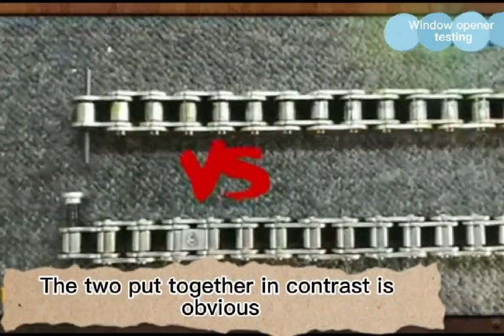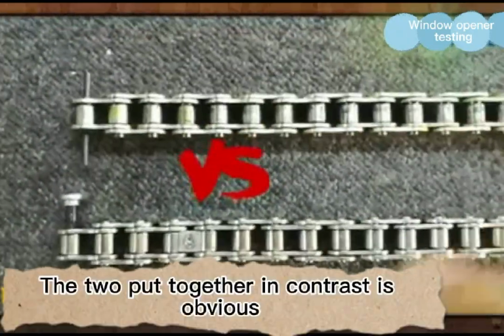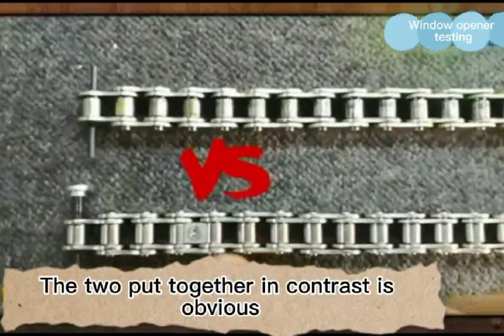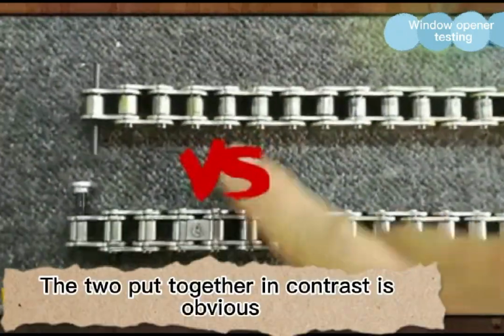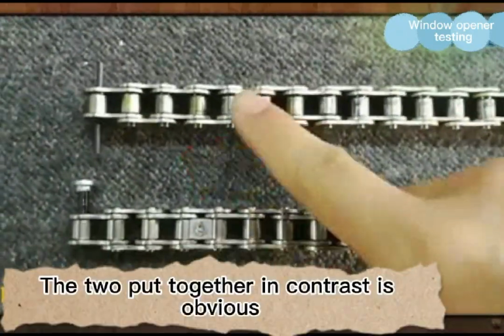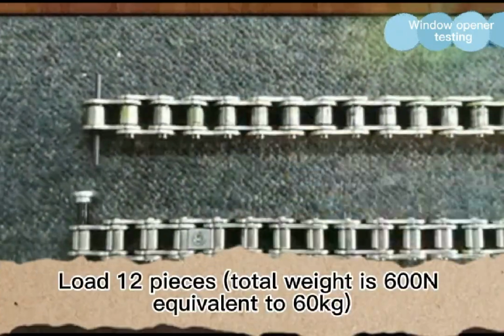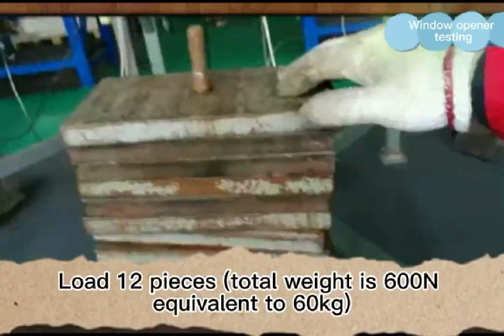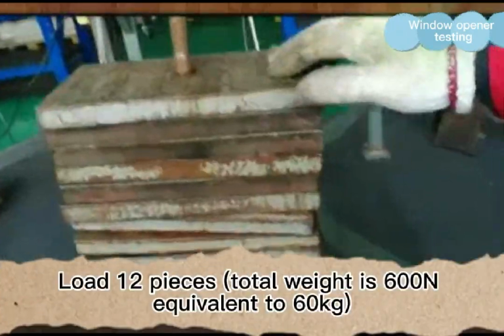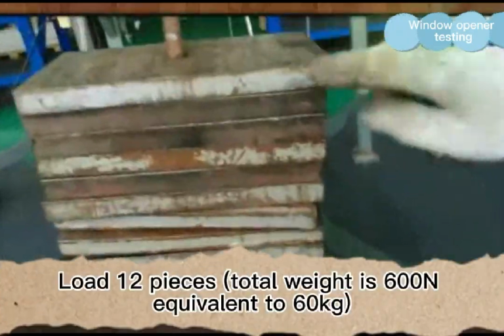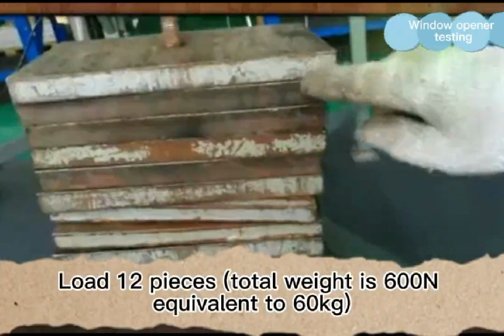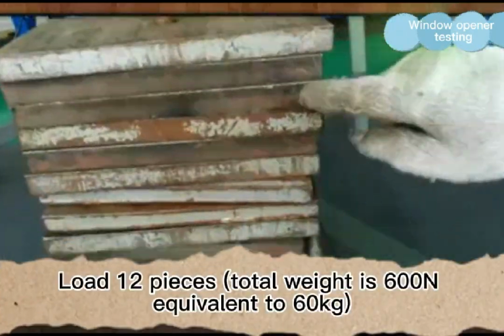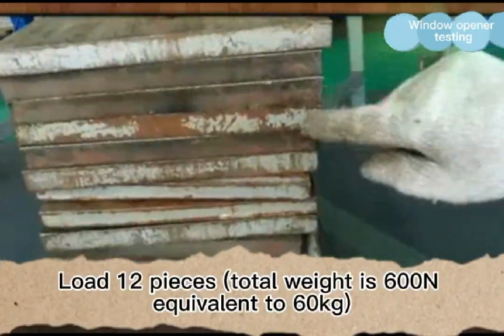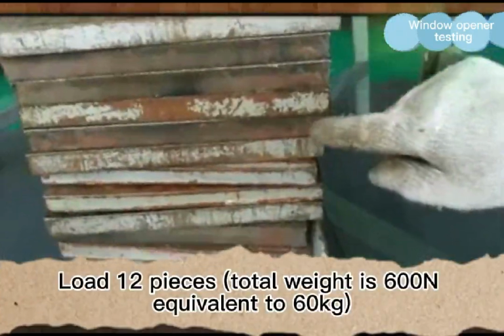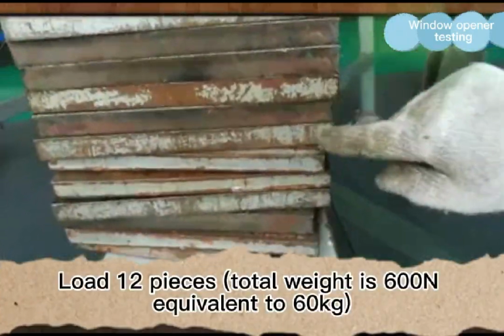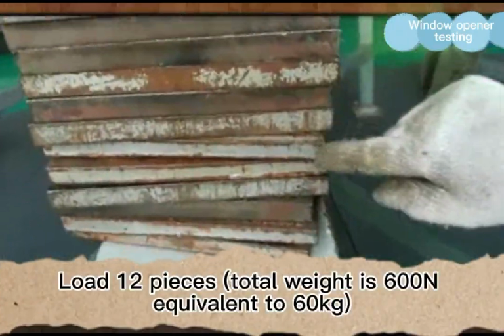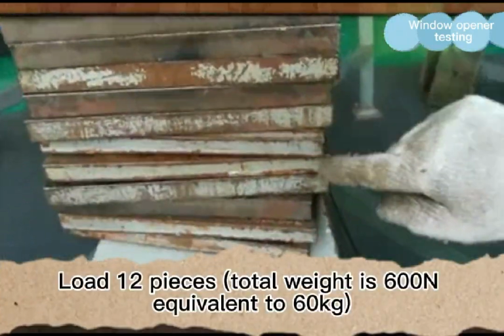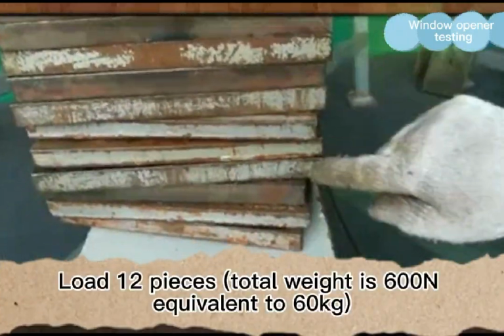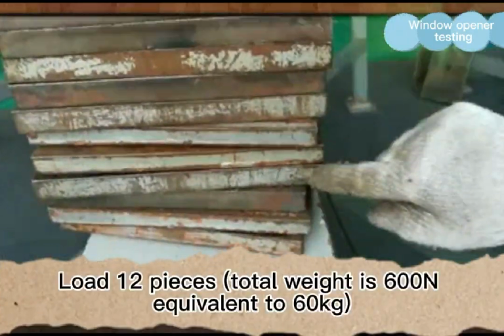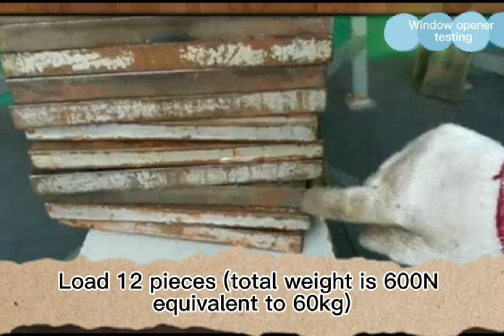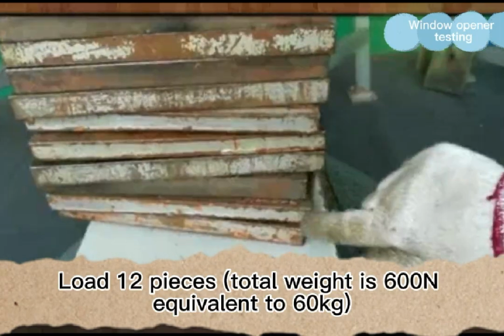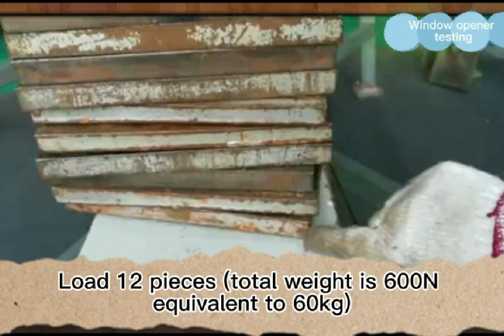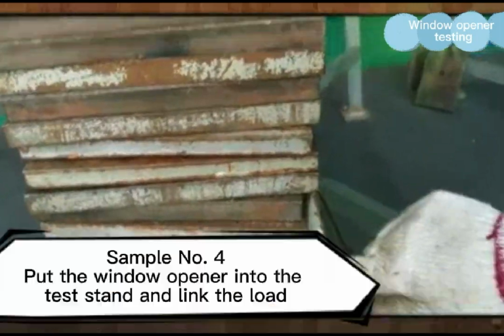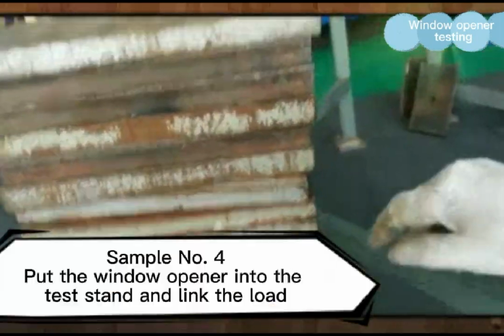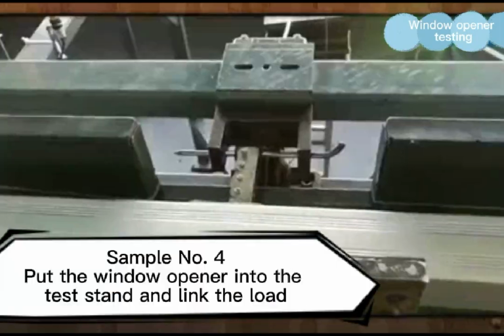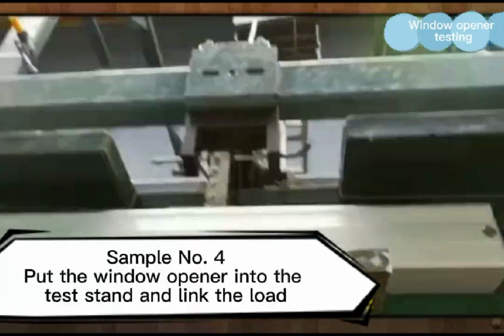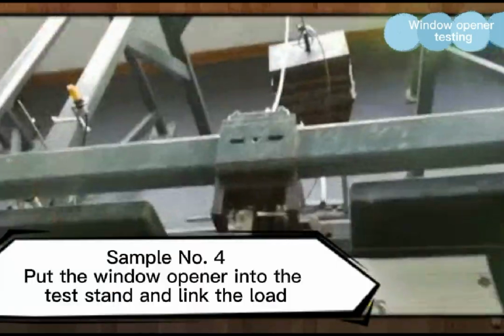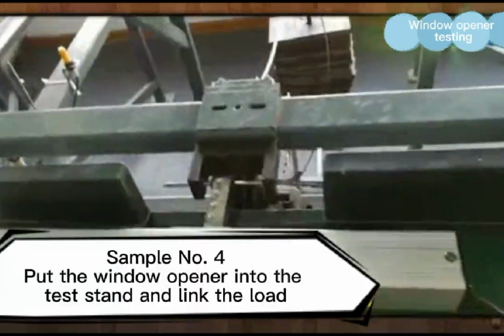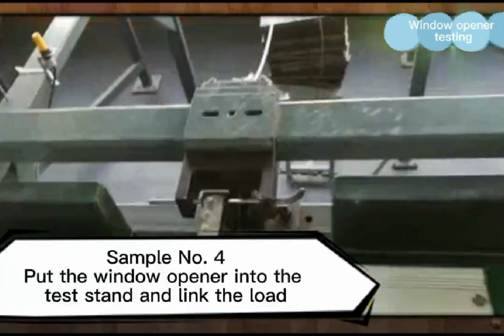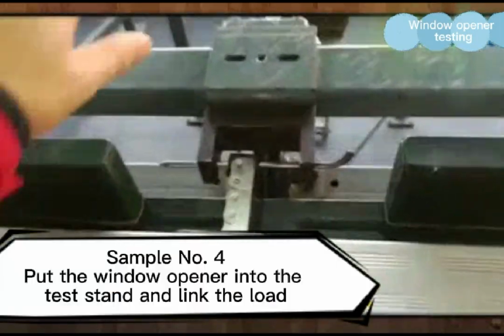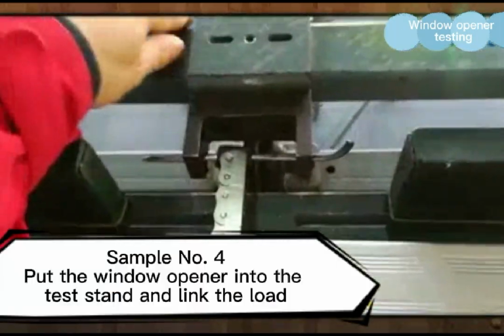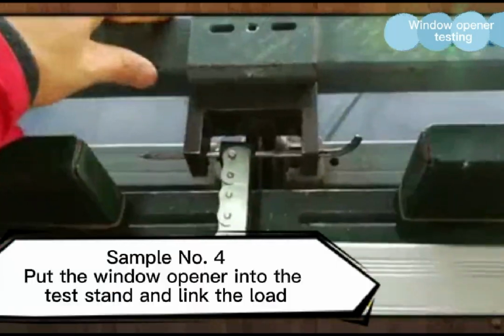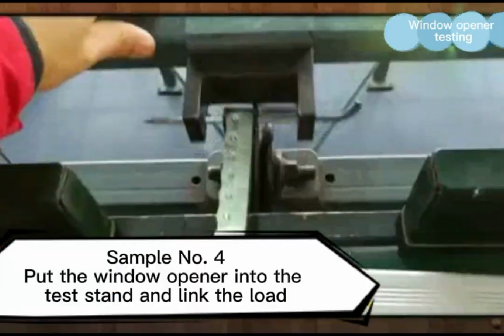The two put together in contrast is obvious. Load is 12 pieces, total weight is 600 N, equivalent to 60 kg.